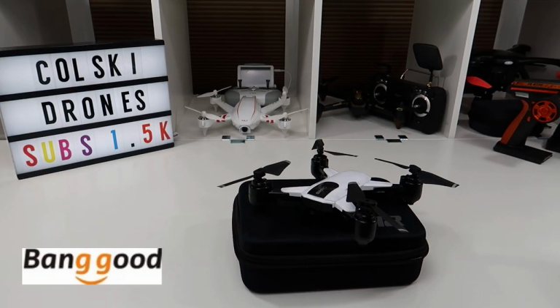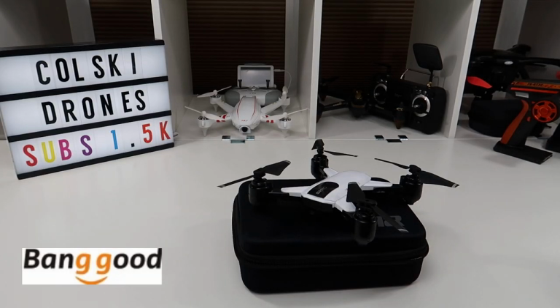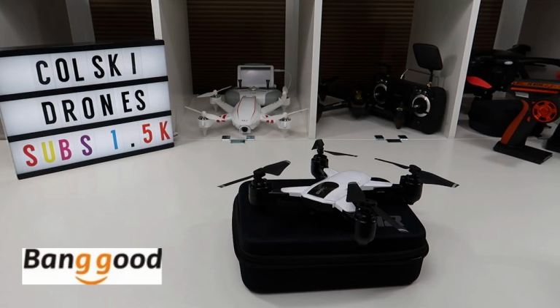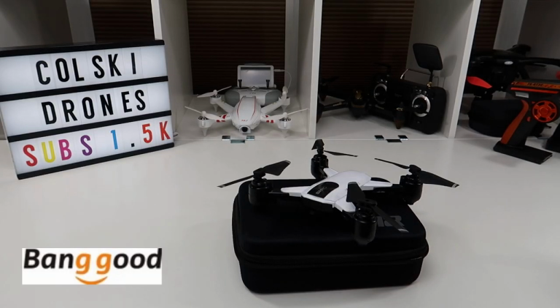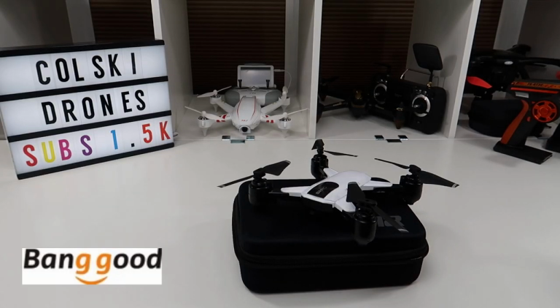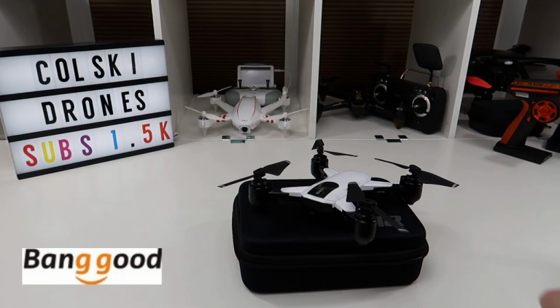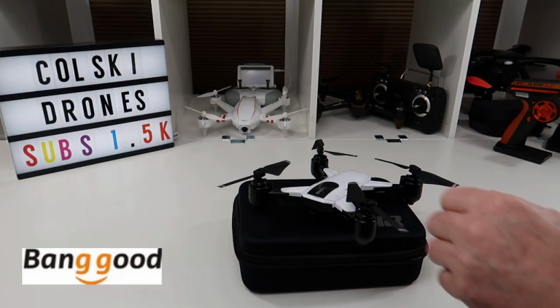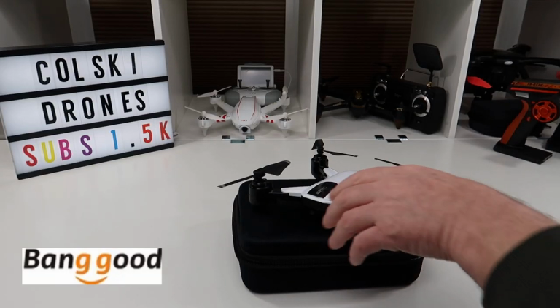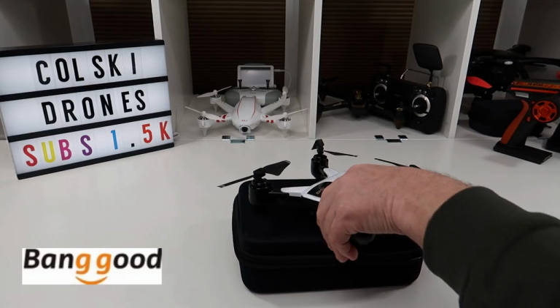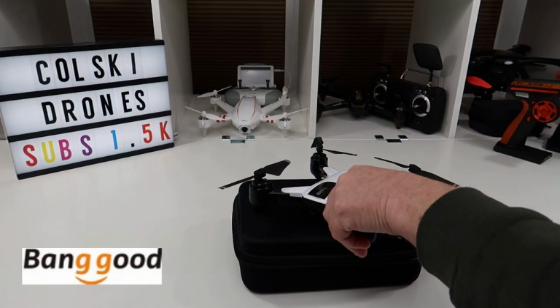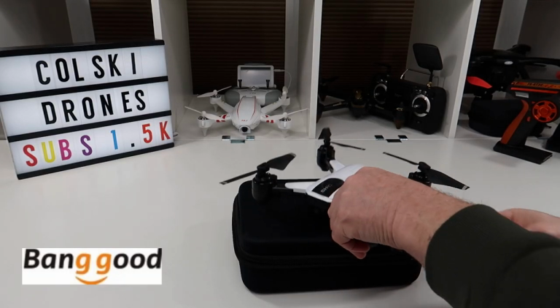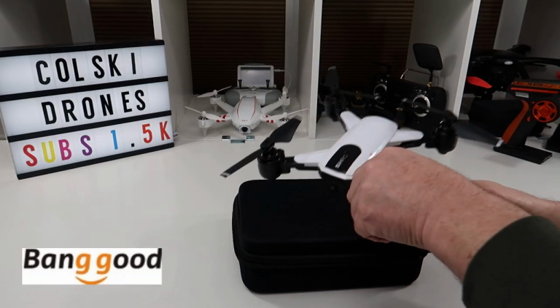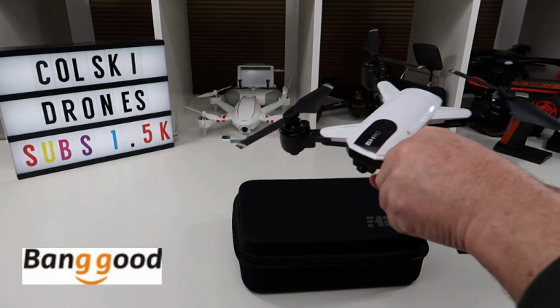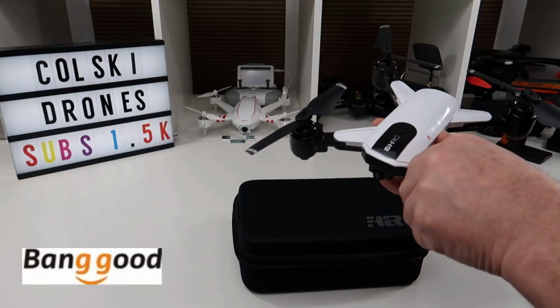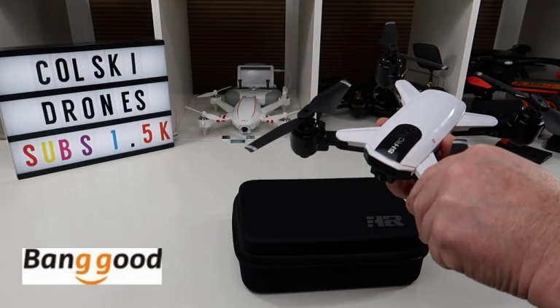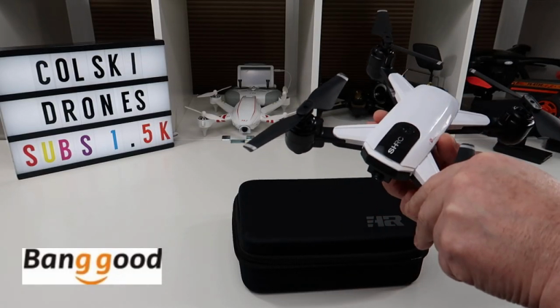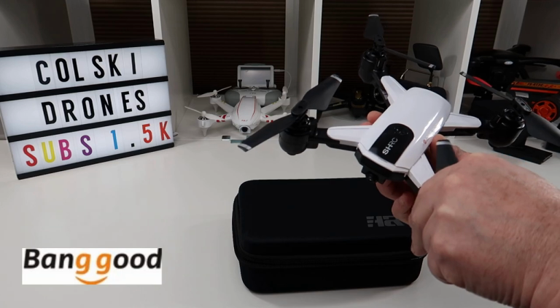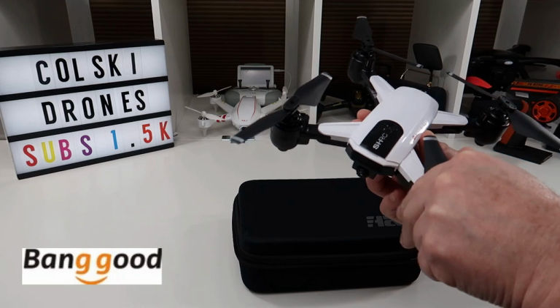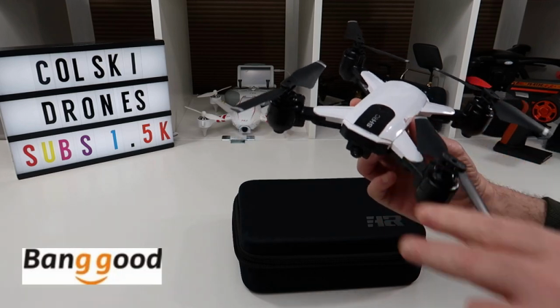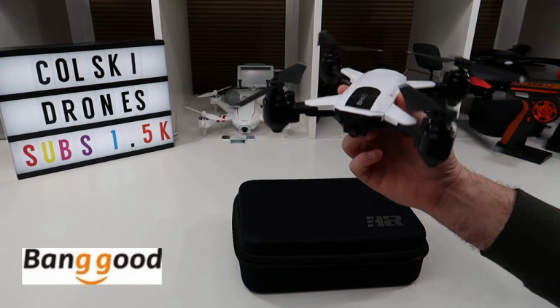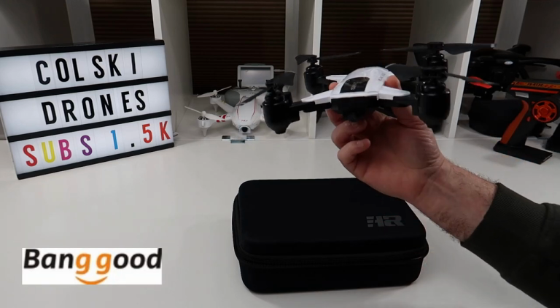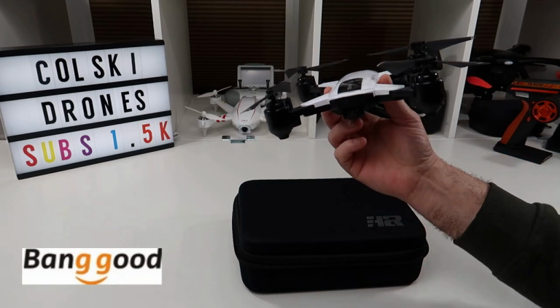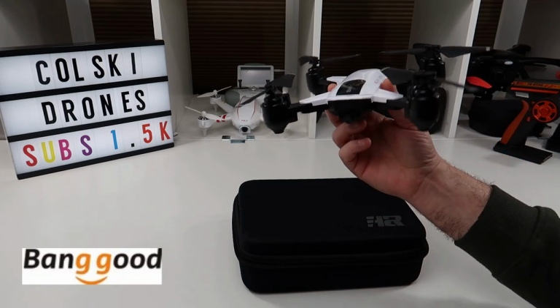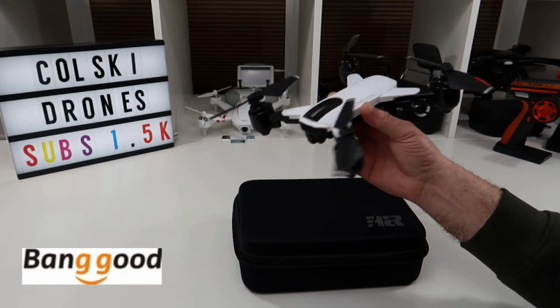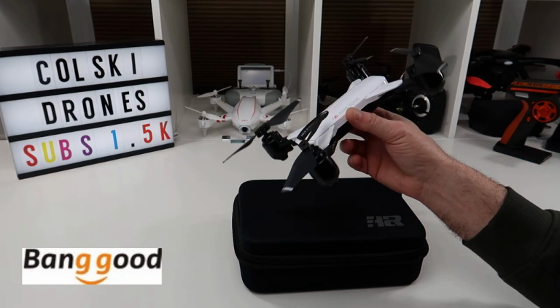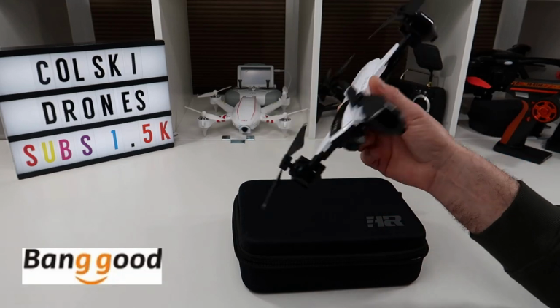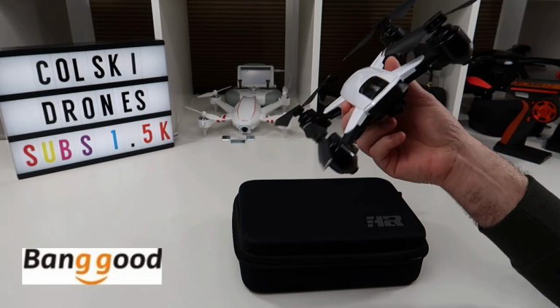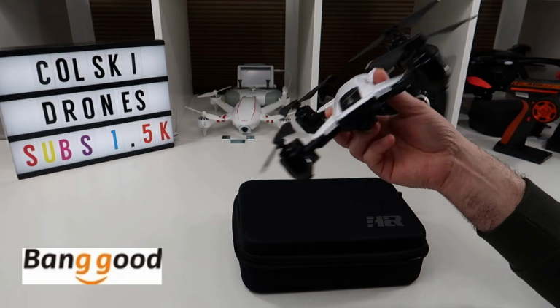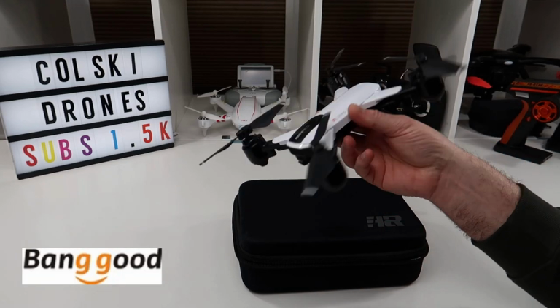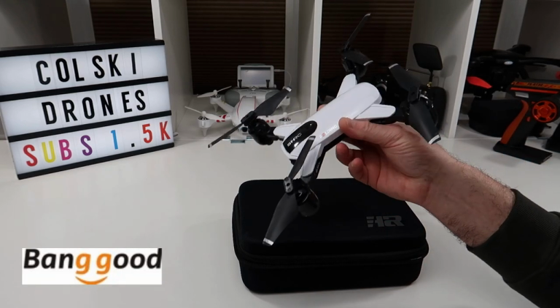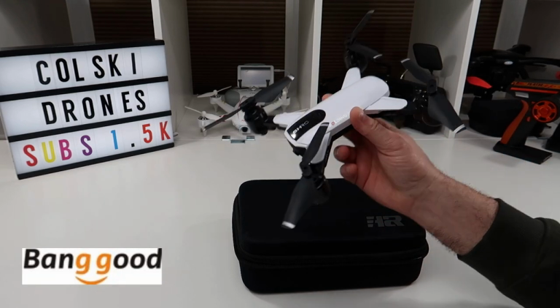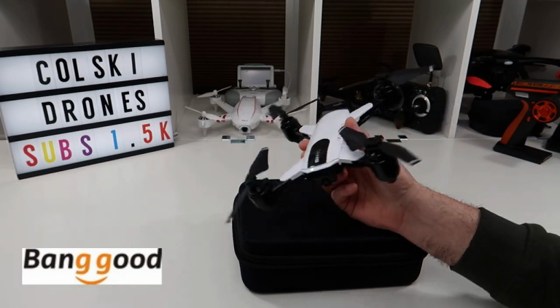Hi, welcome back to Korsky Drones. Today we've got part two of the SHRZ H1G.